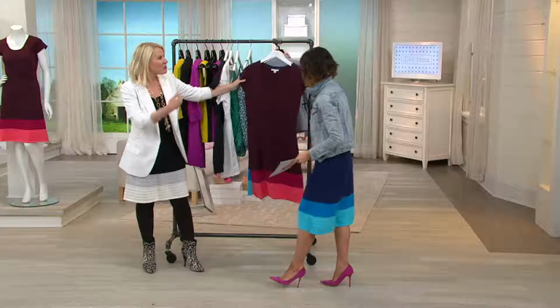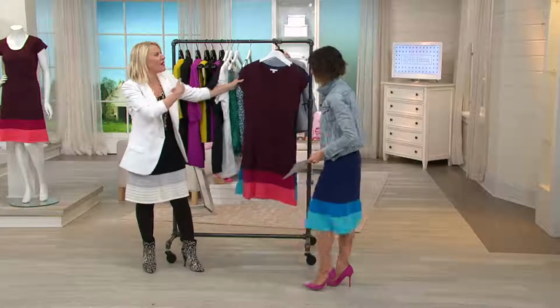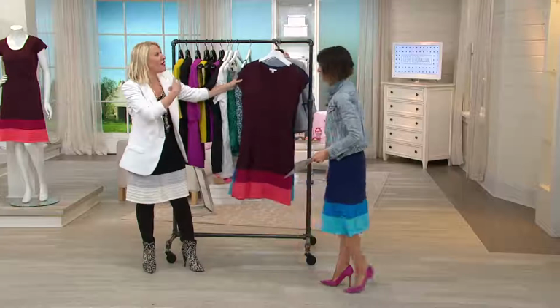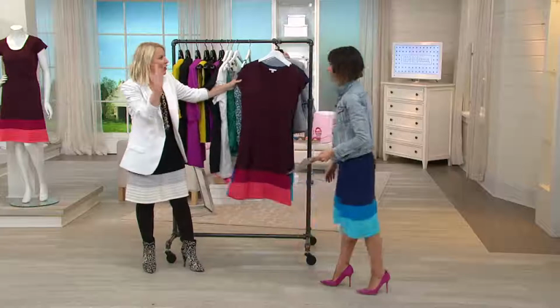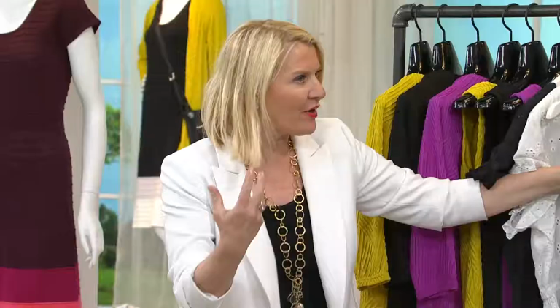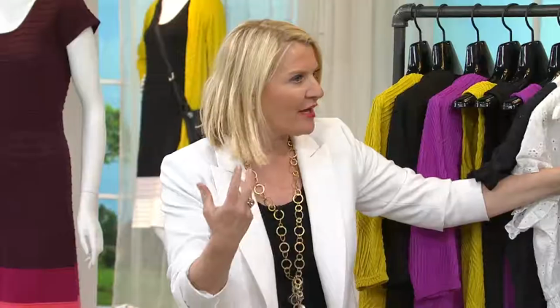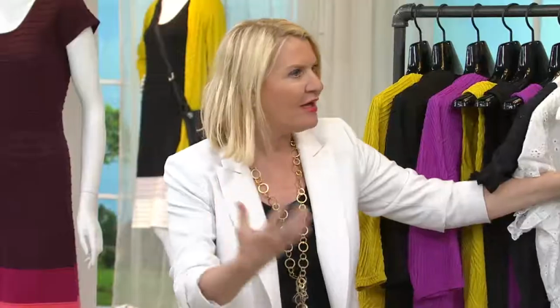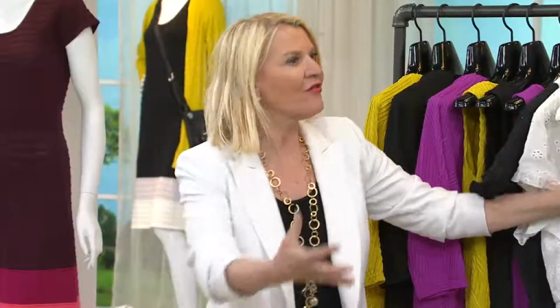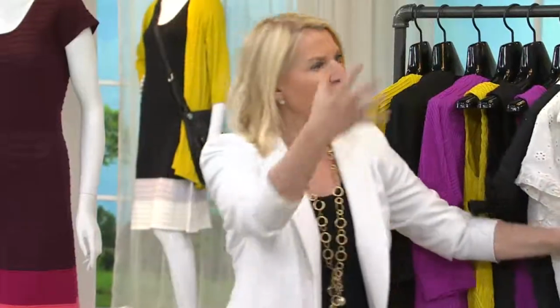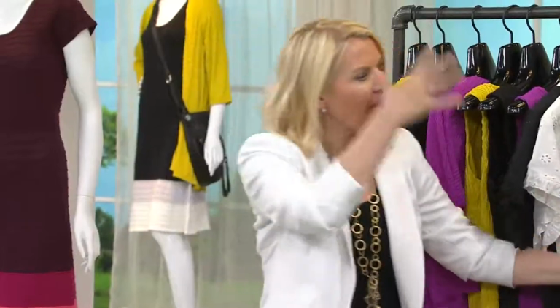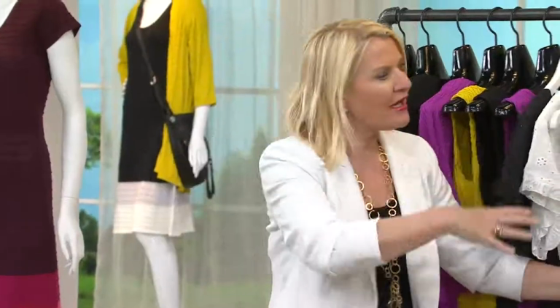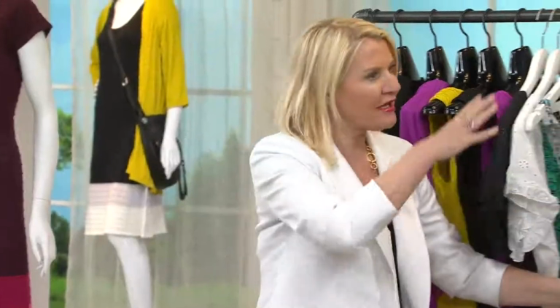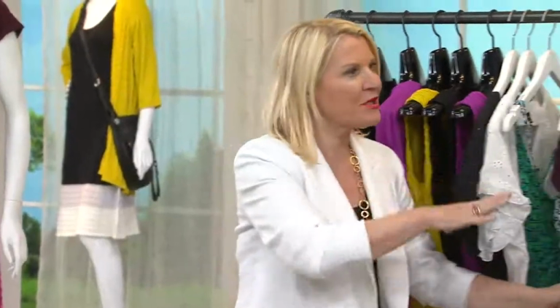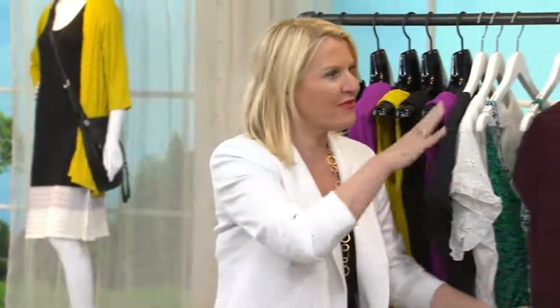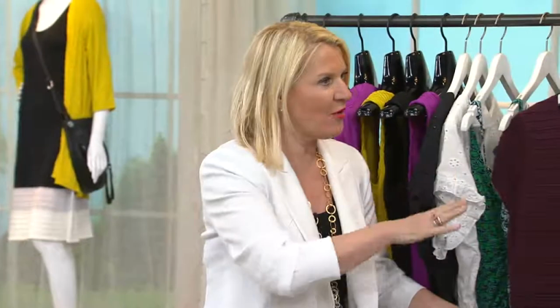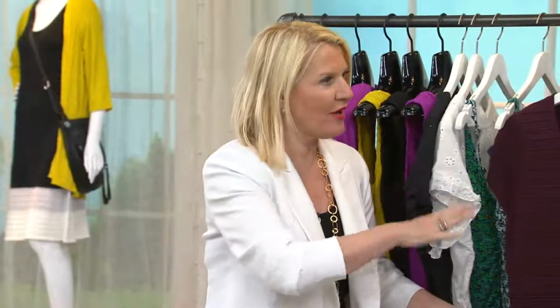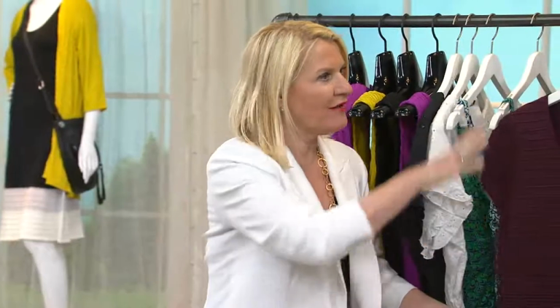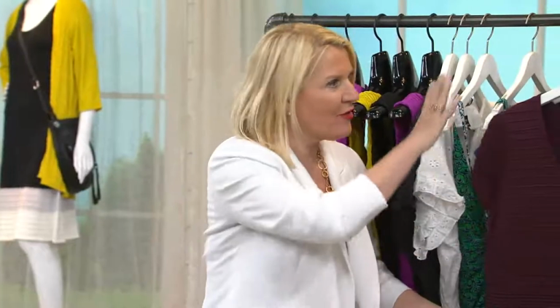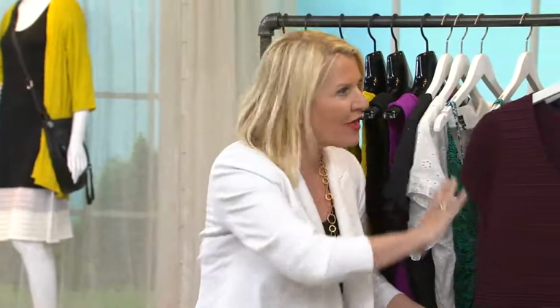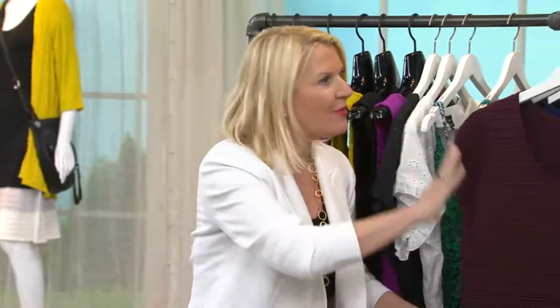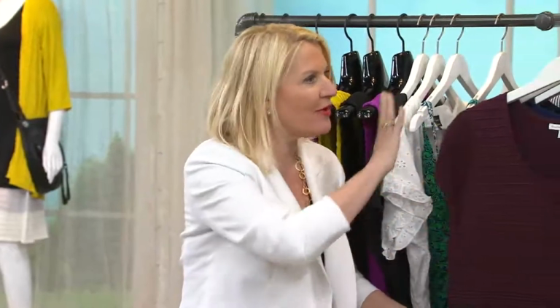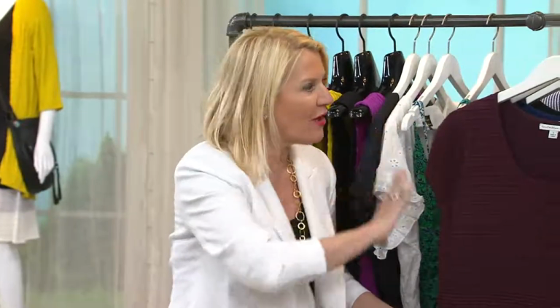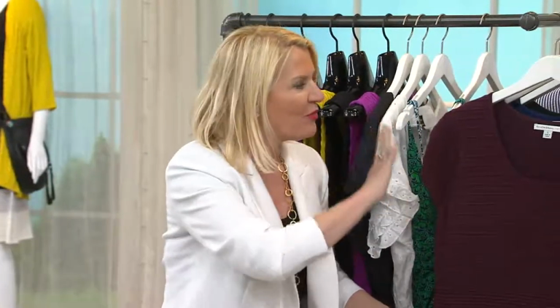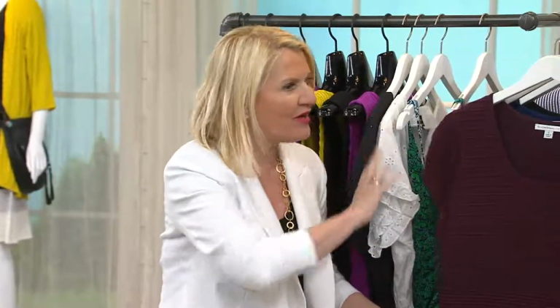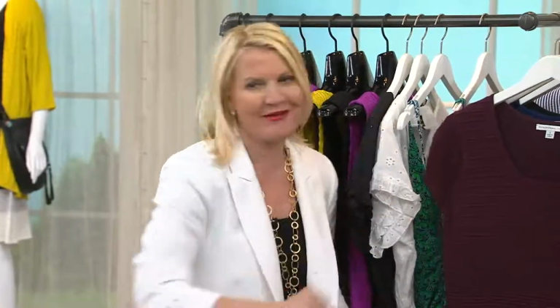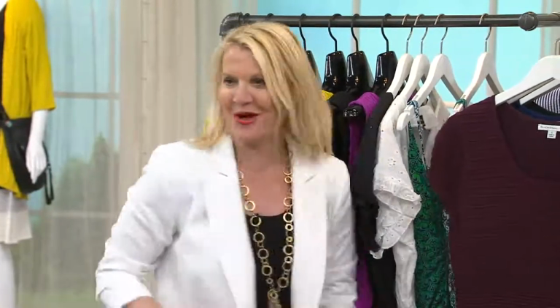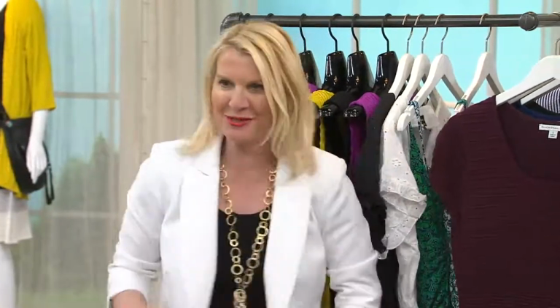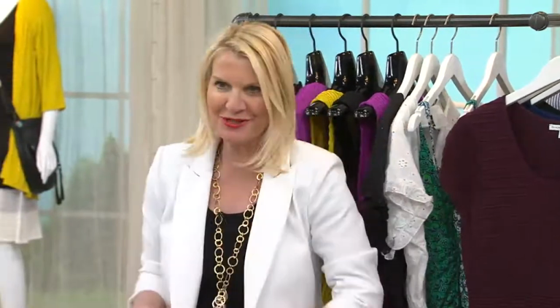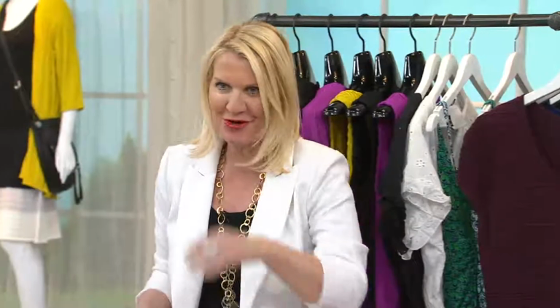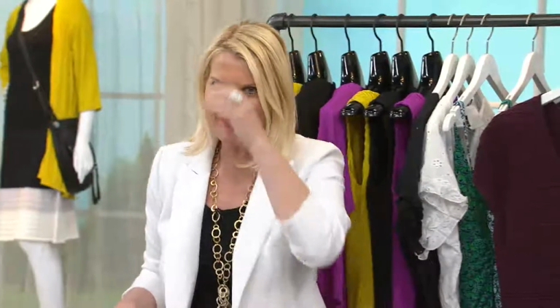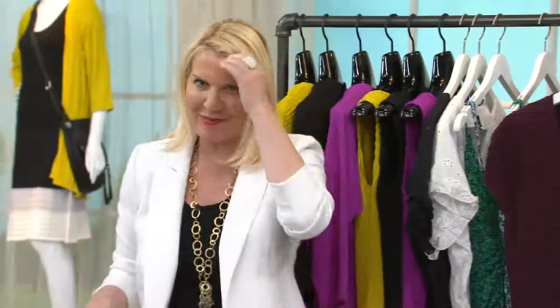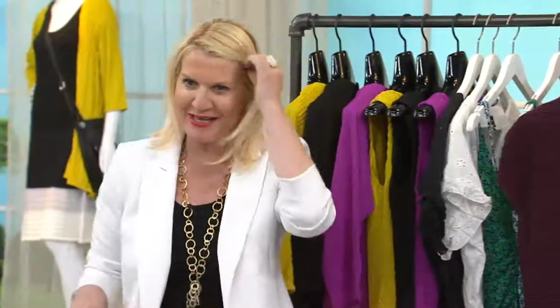Can we talk about ombre? Yes! This is Isaac's version of the ombre — the color blocking ombre. There's so much to talk about this piece.